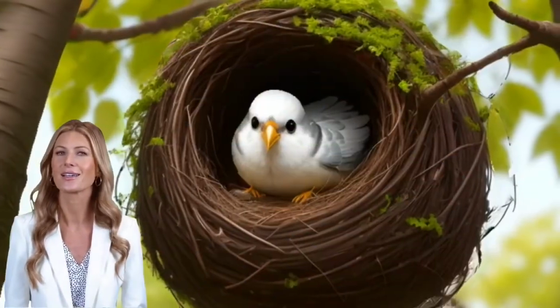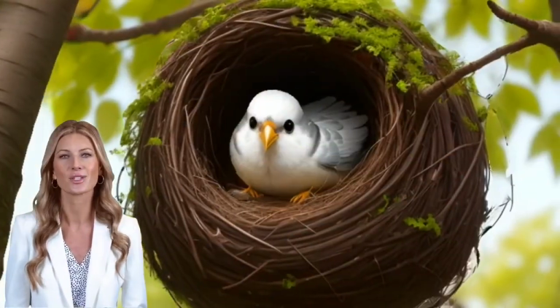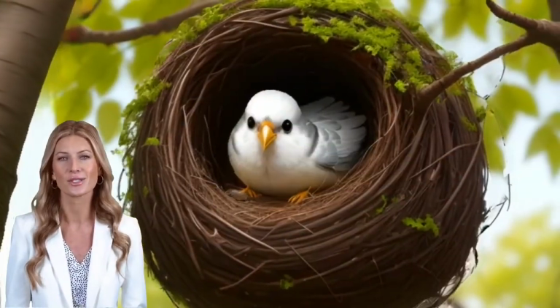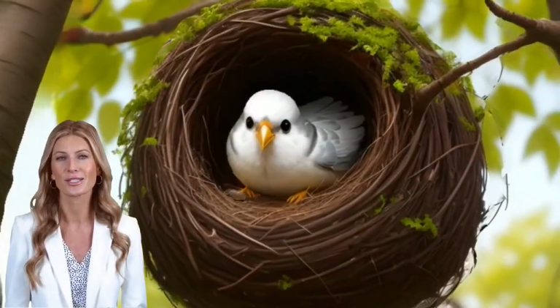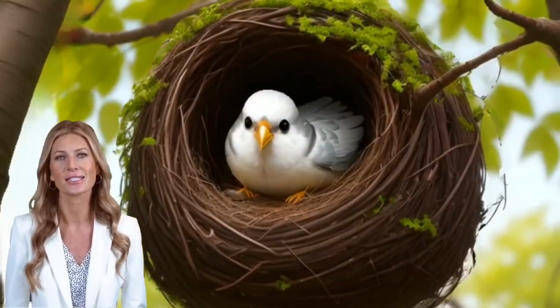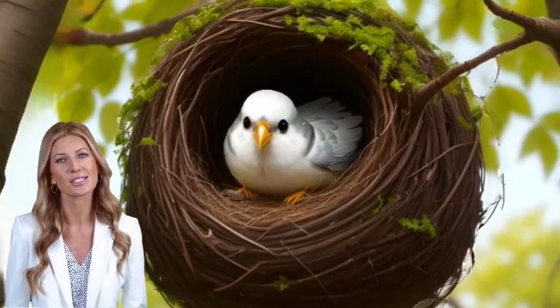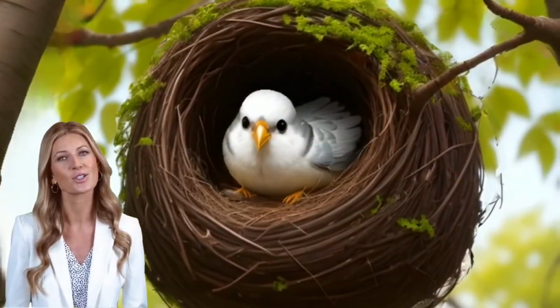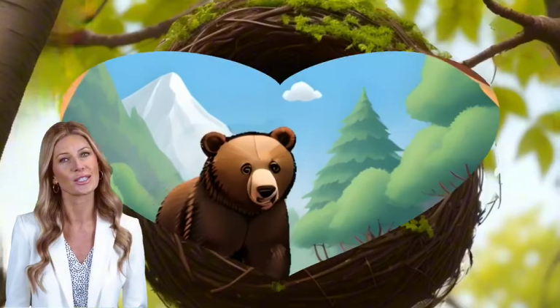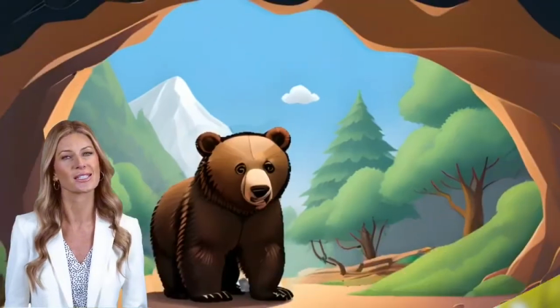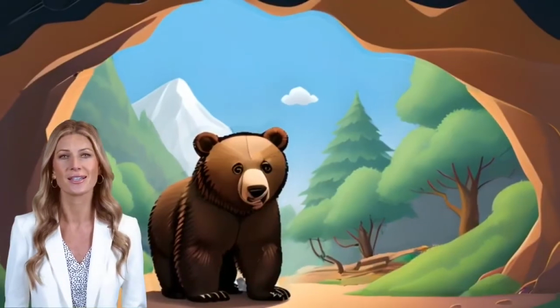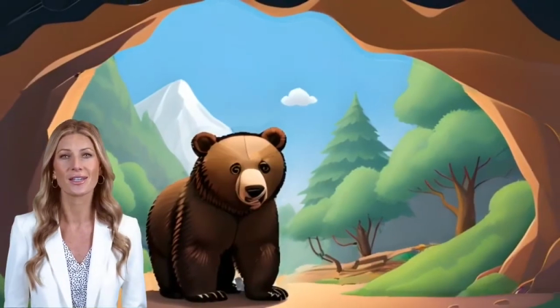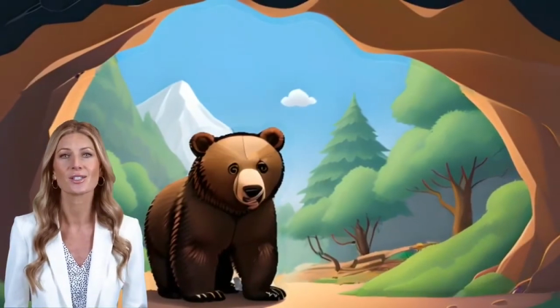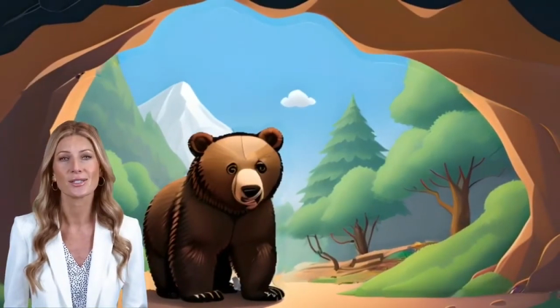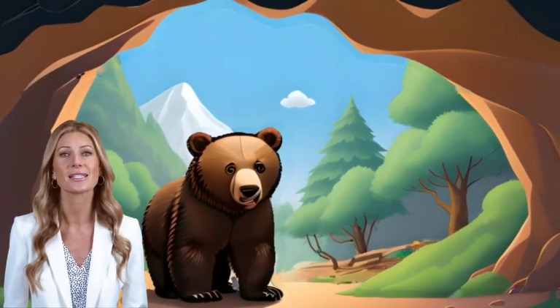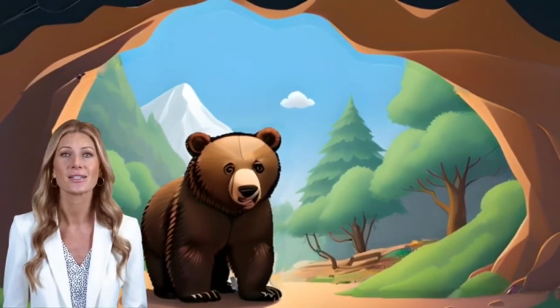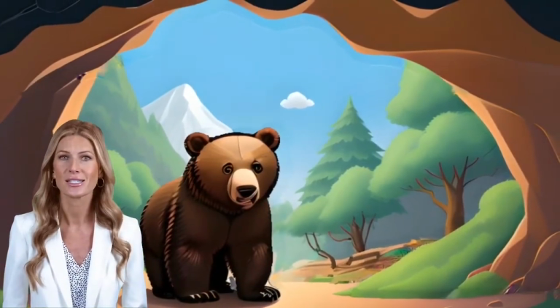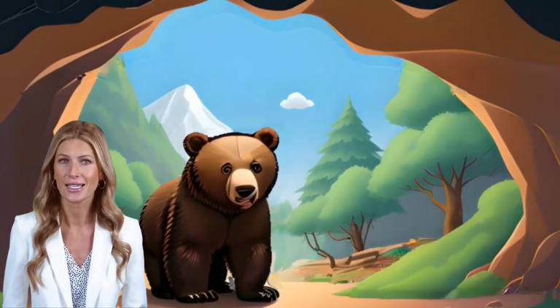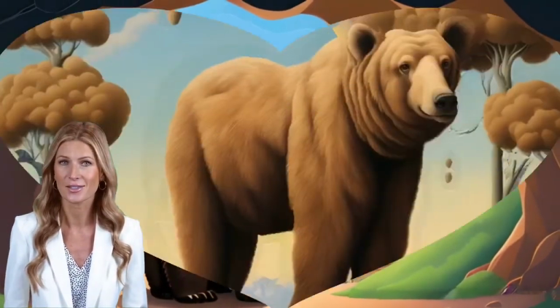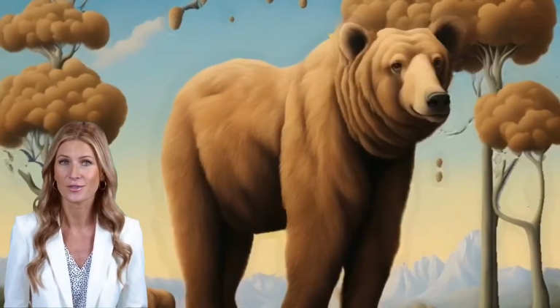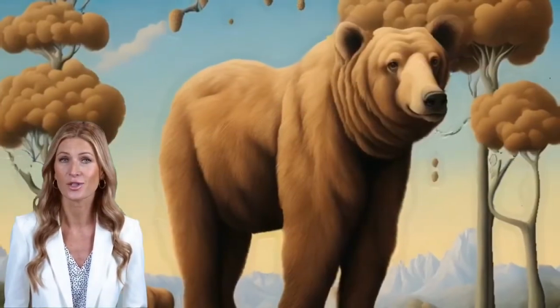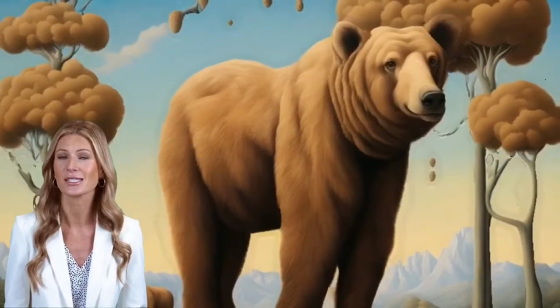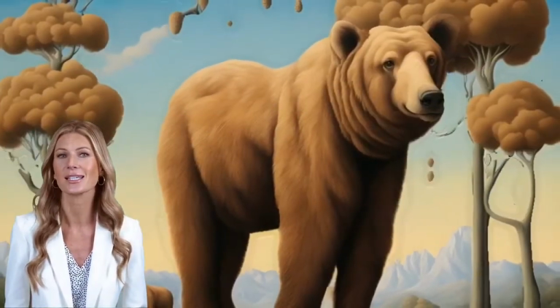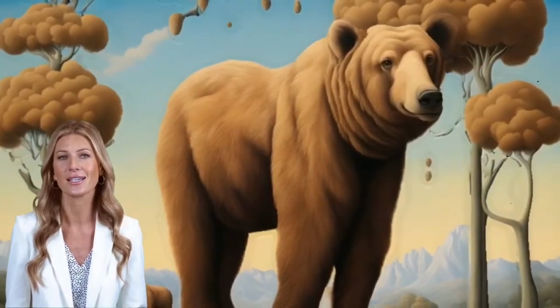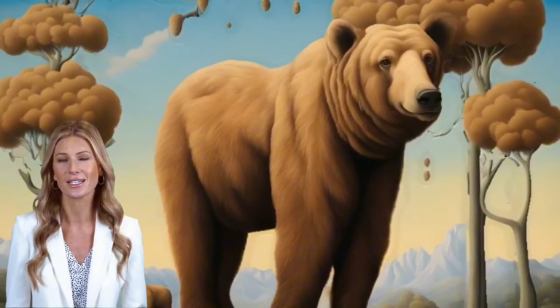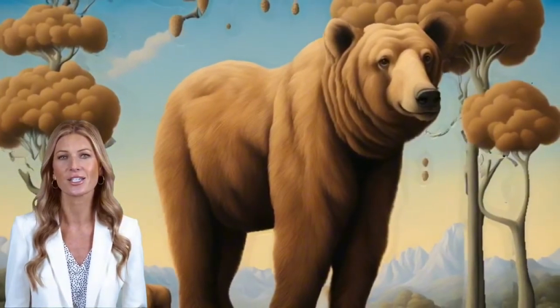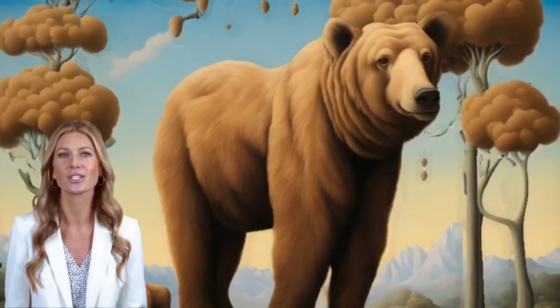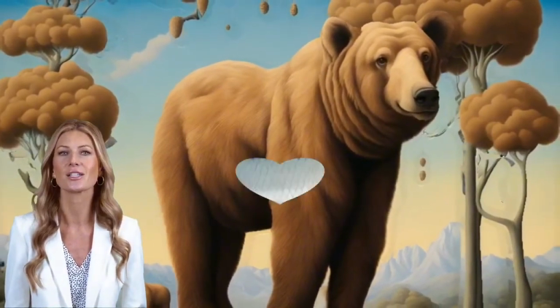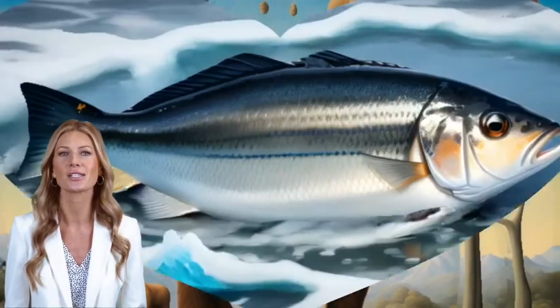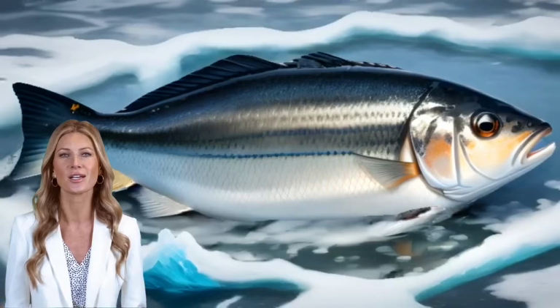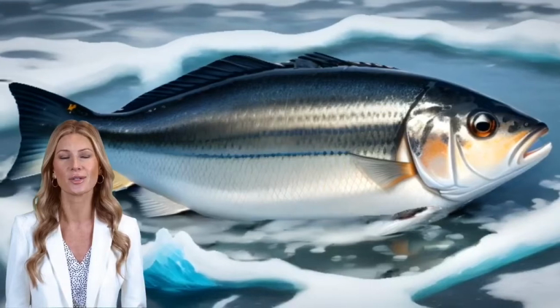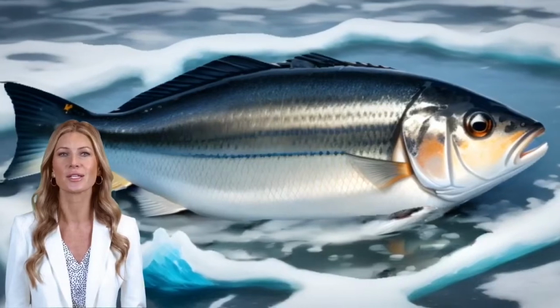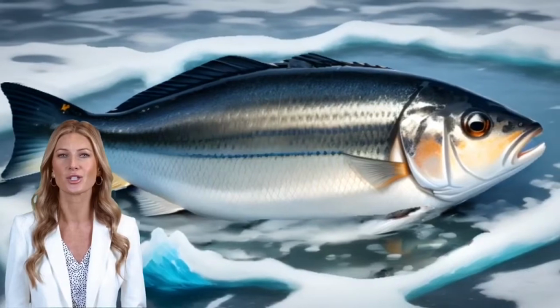Birds live in nests and trees. Bears live in dens and caves and forests. And fish and other sea life live in the ocean.